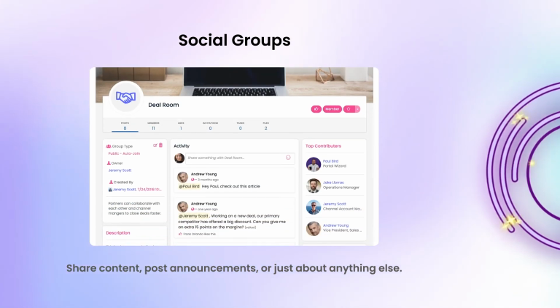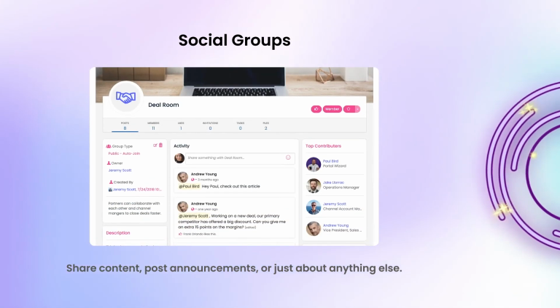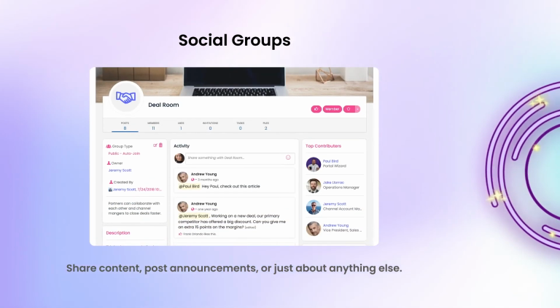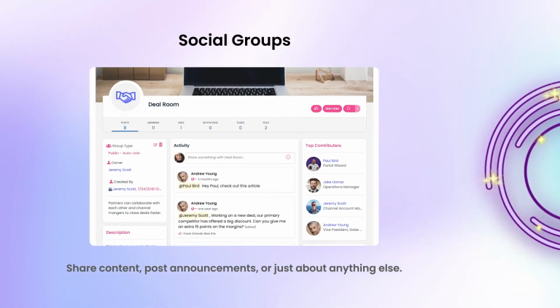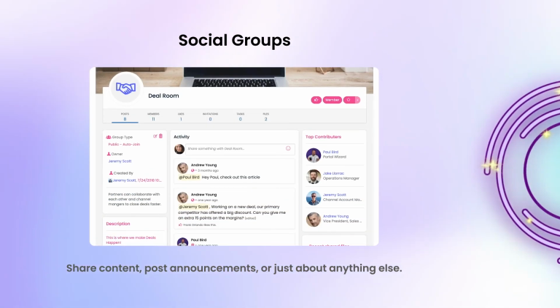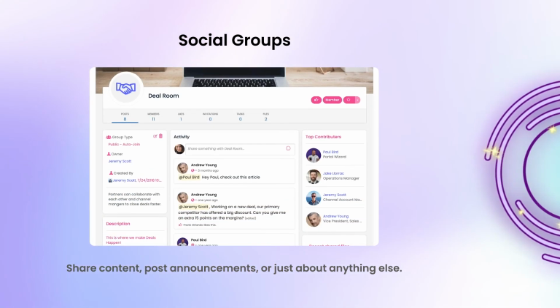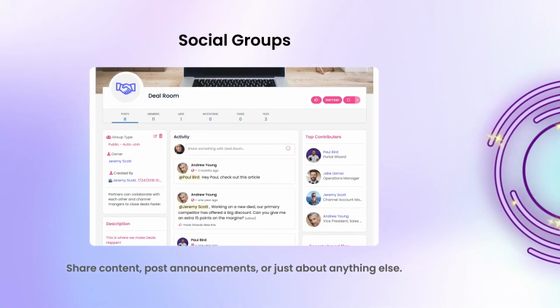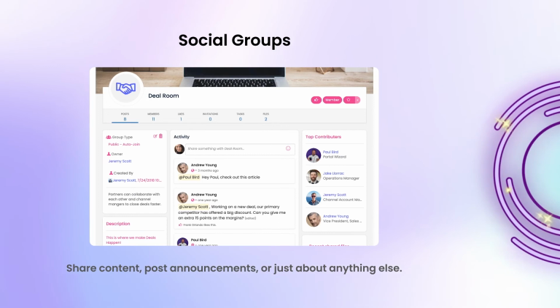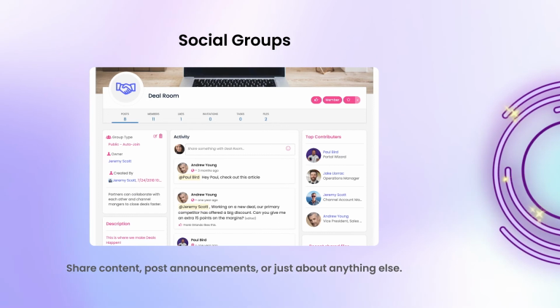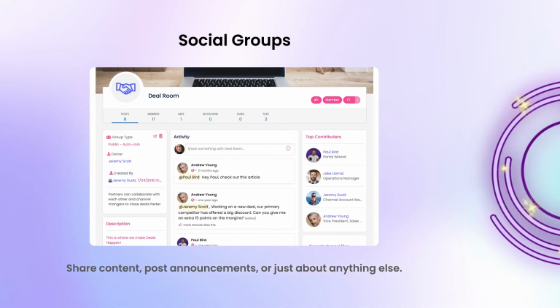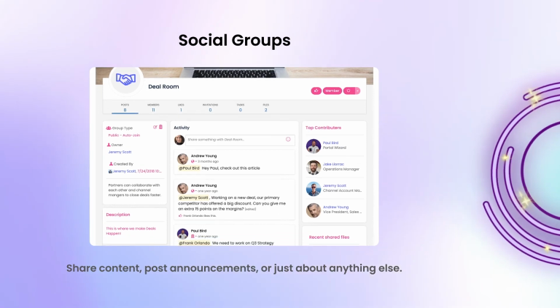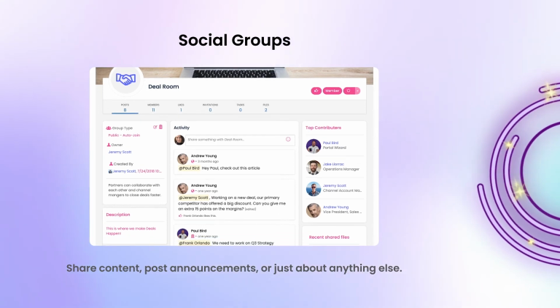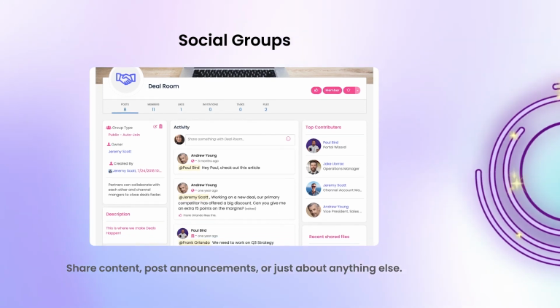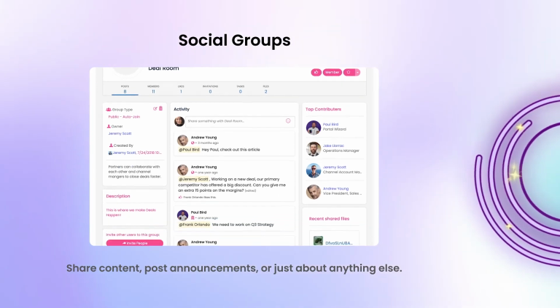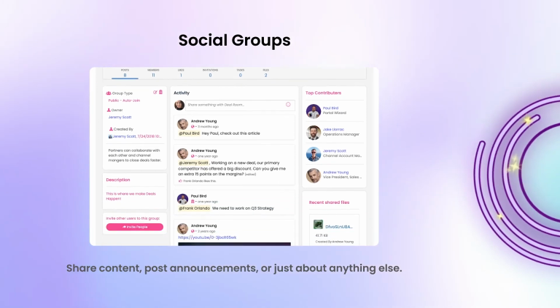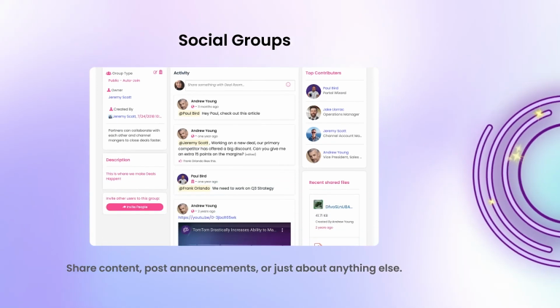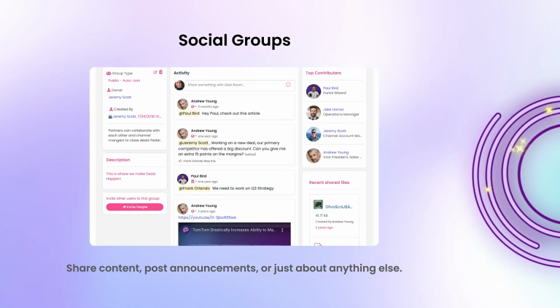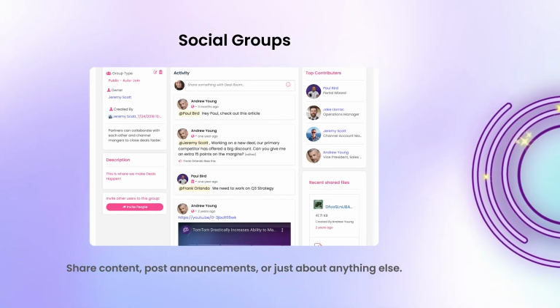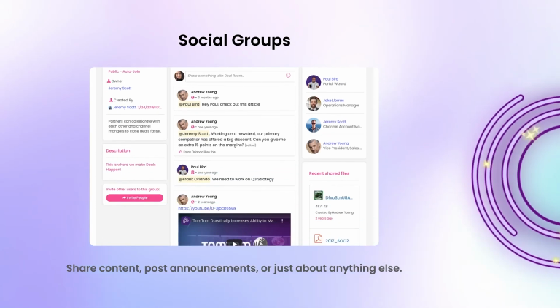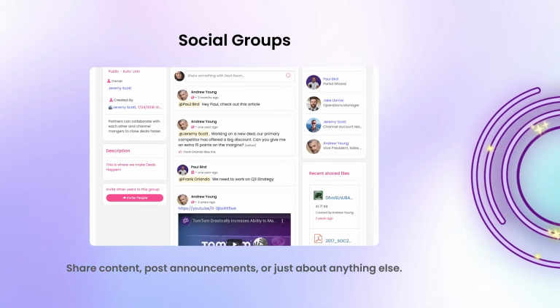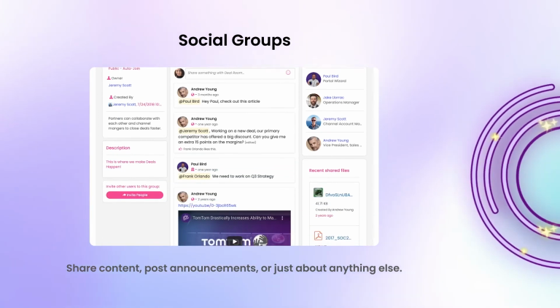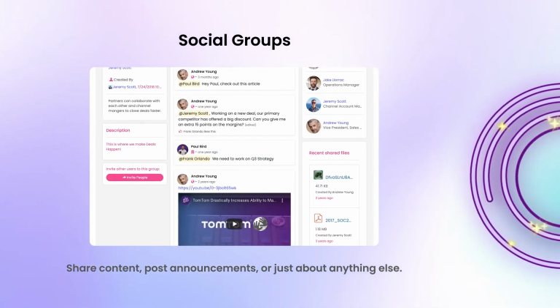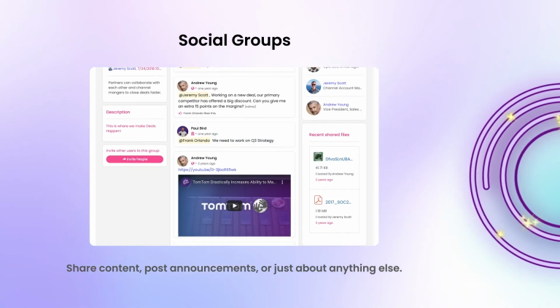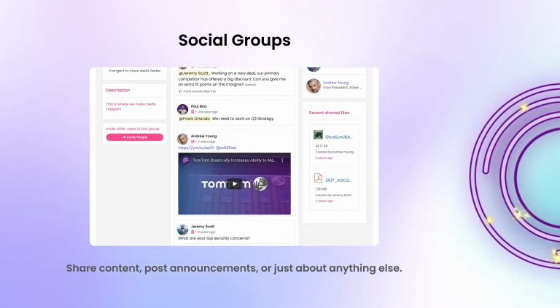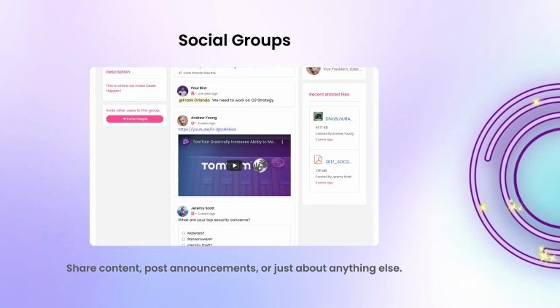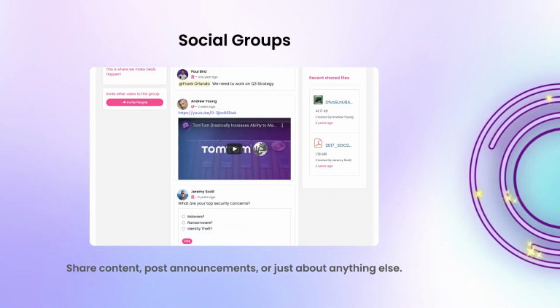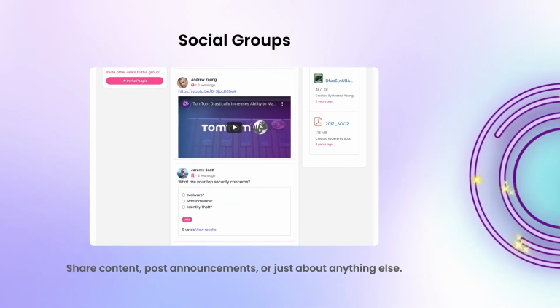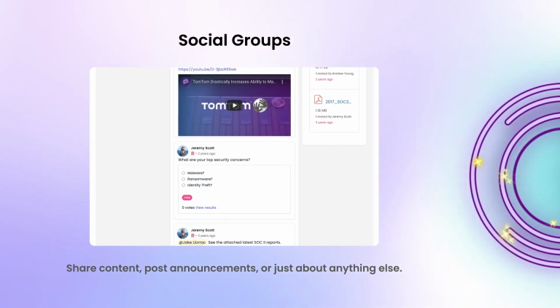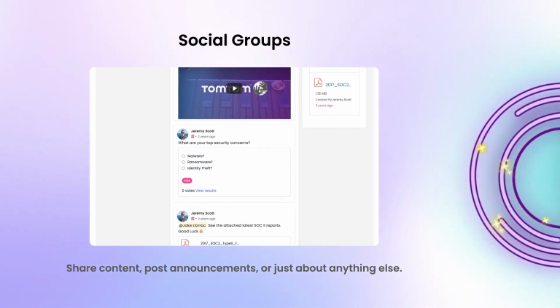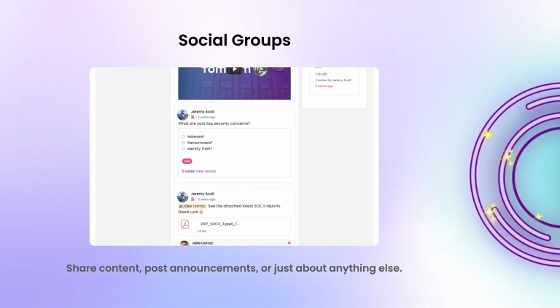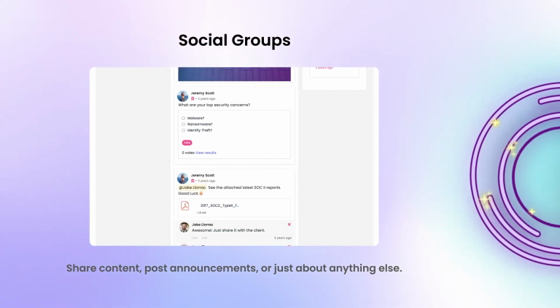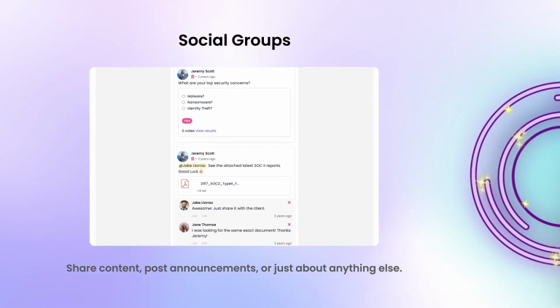Here, they can share content with each other, post announcements, or just about anything else.